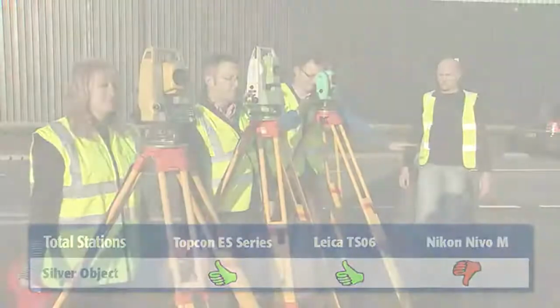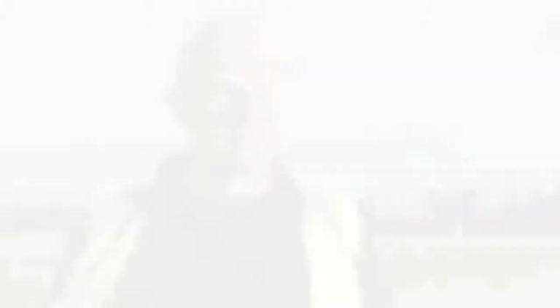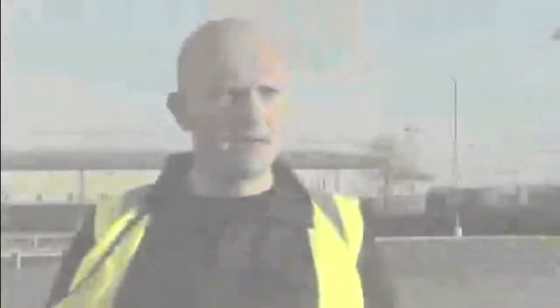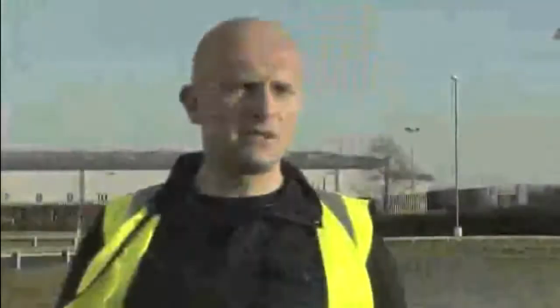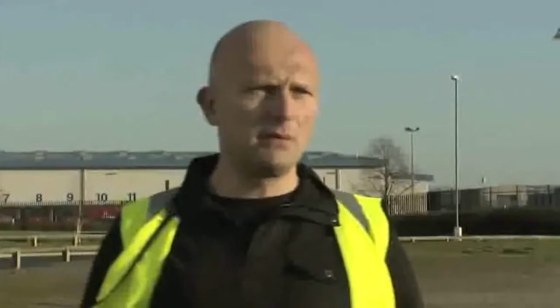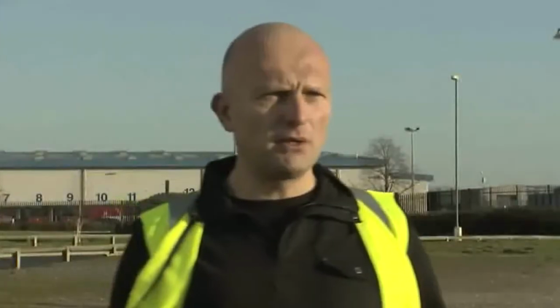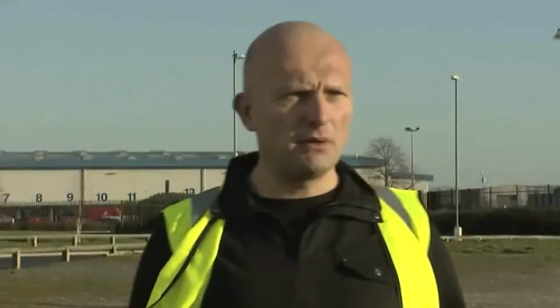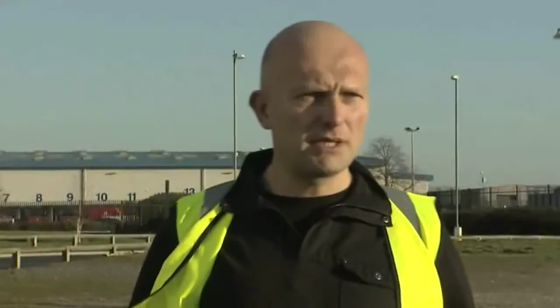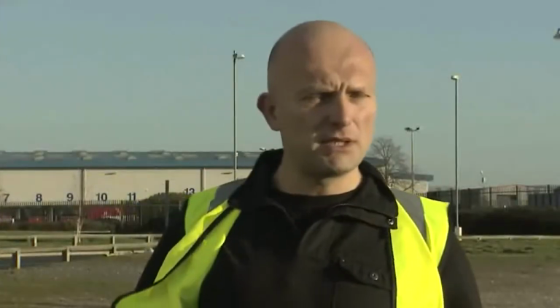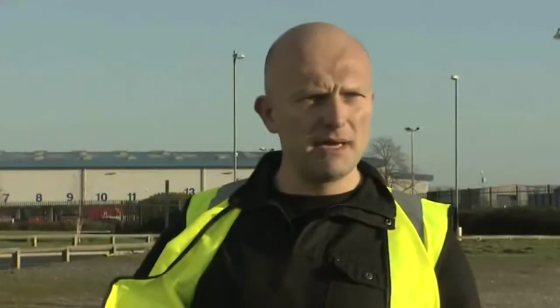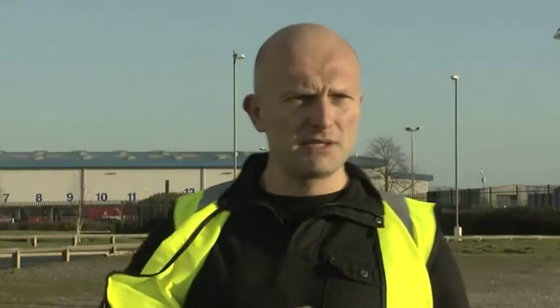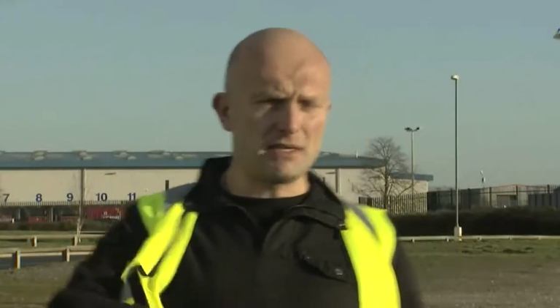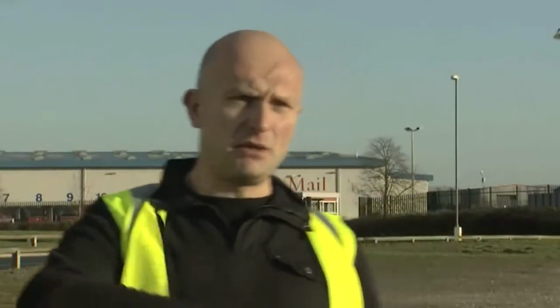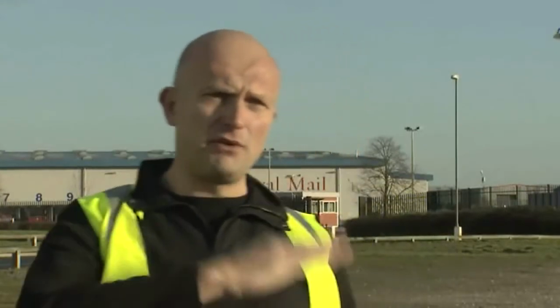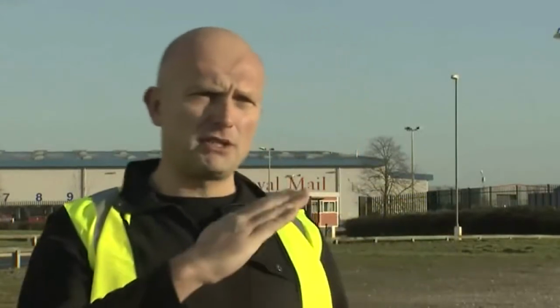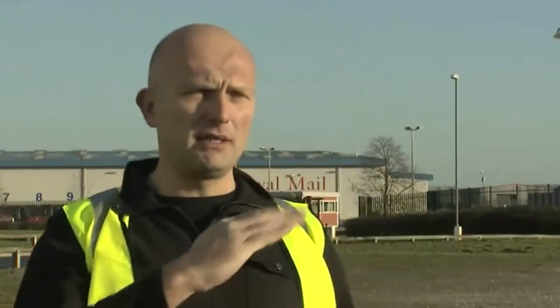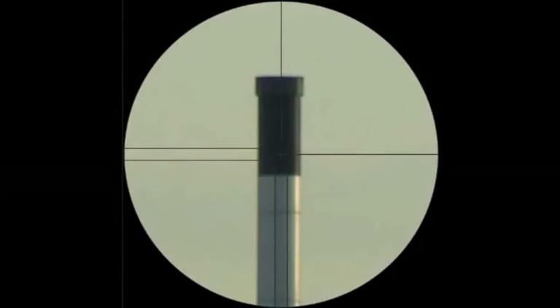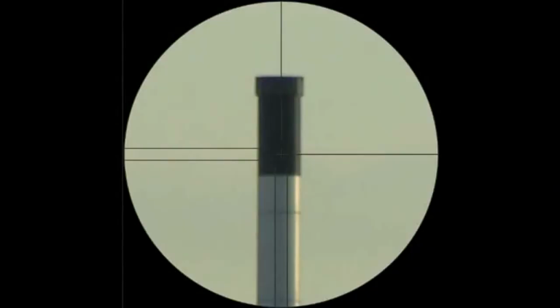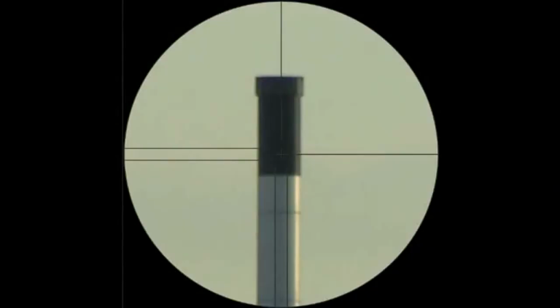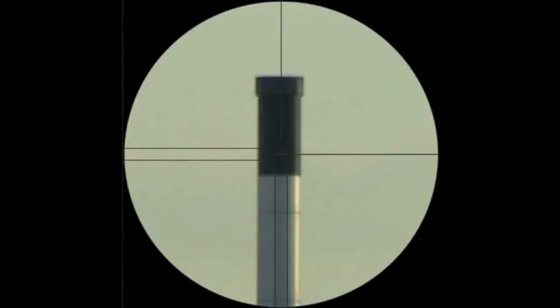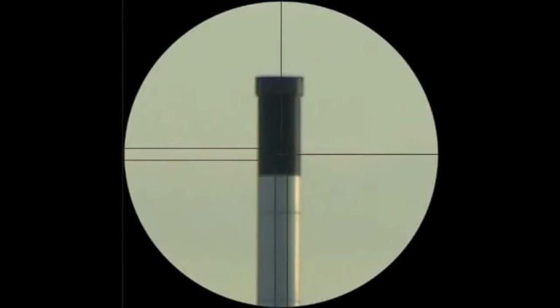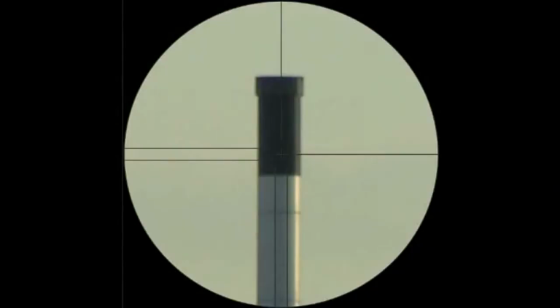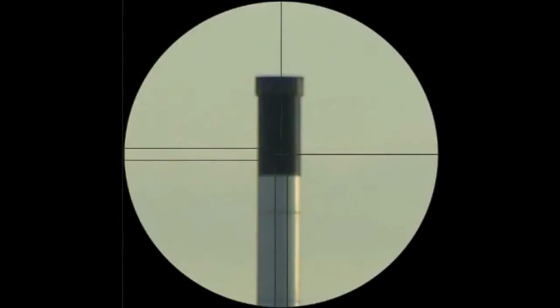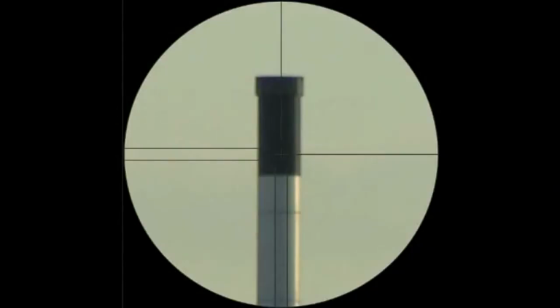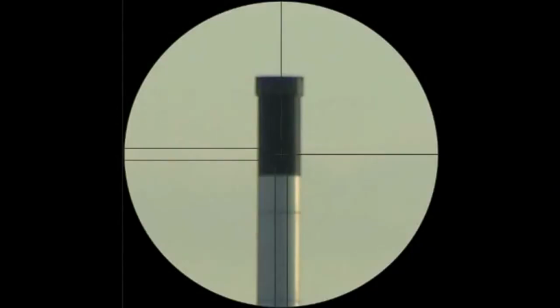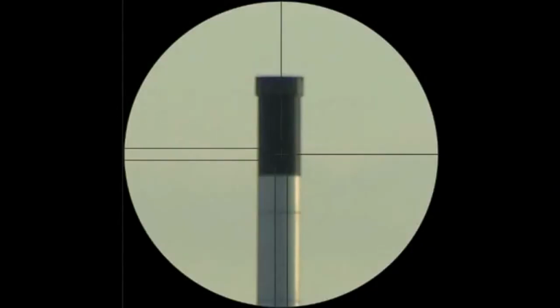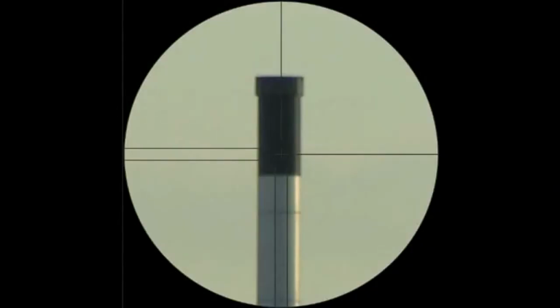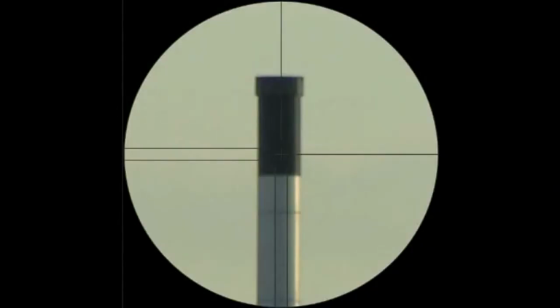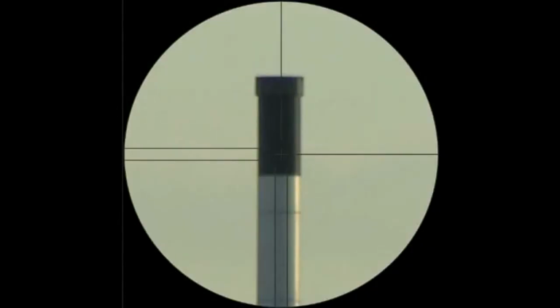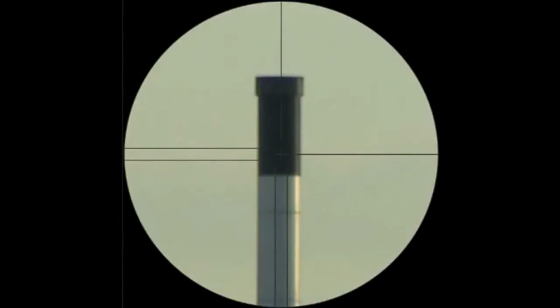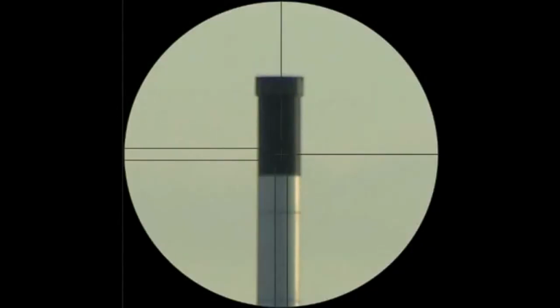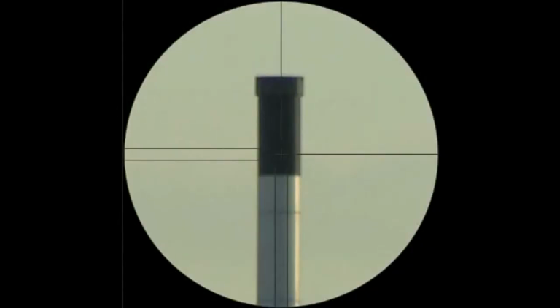The next thing we're going to do is raise the telescope vertically, sighting the center of the black column of the tower, and repeat the measurement.